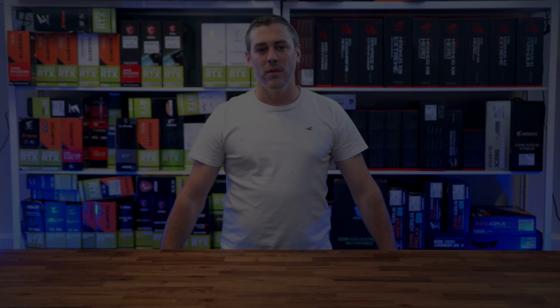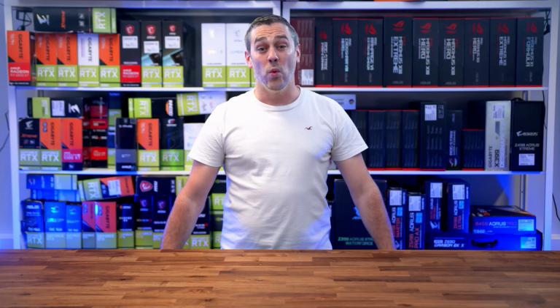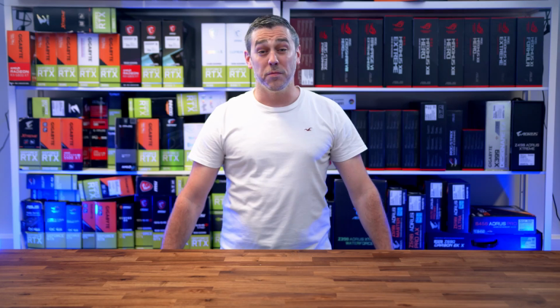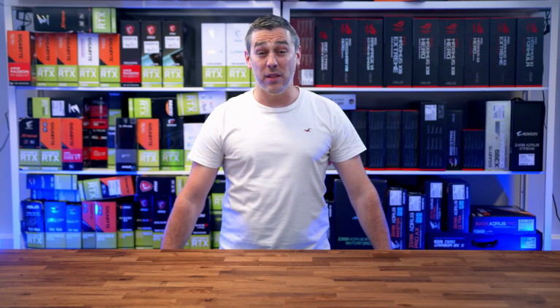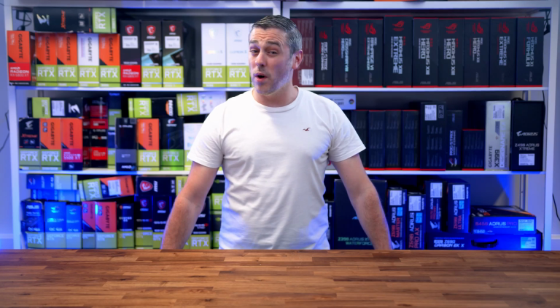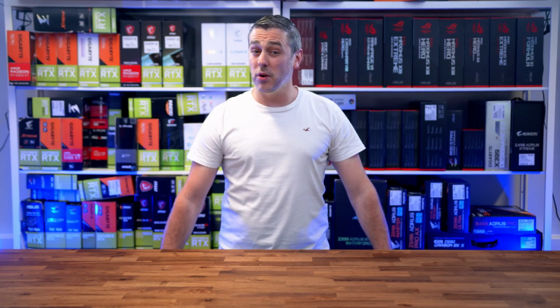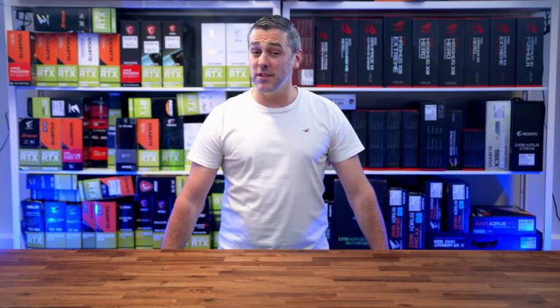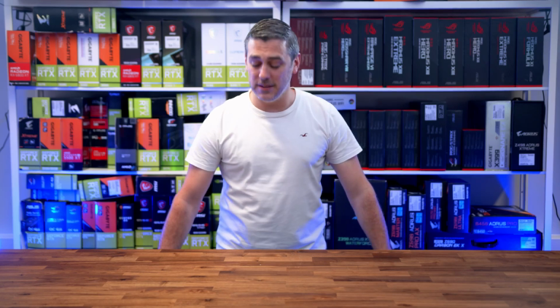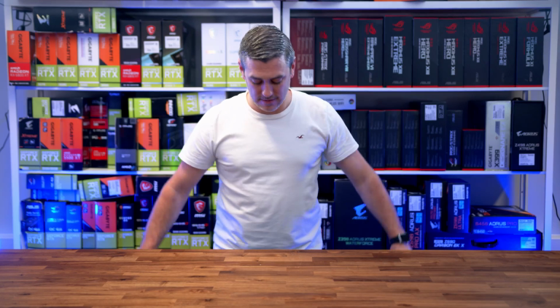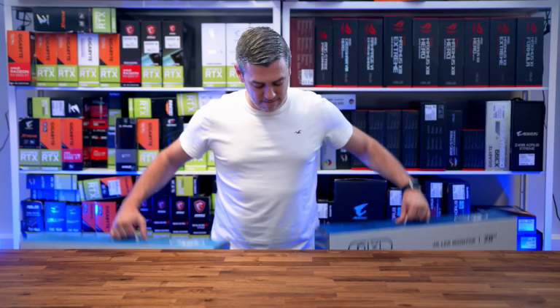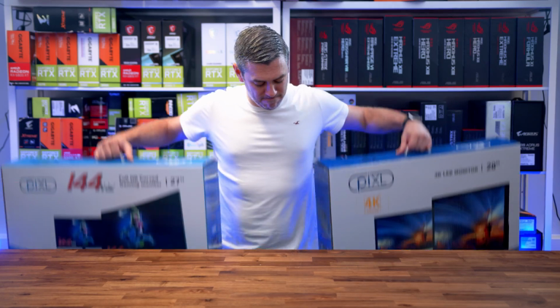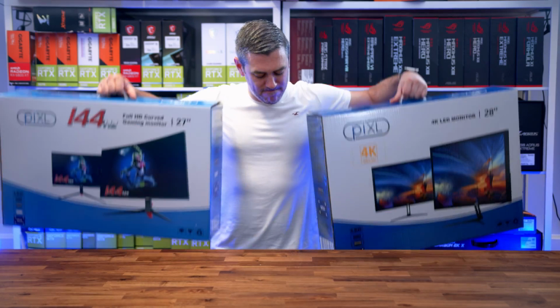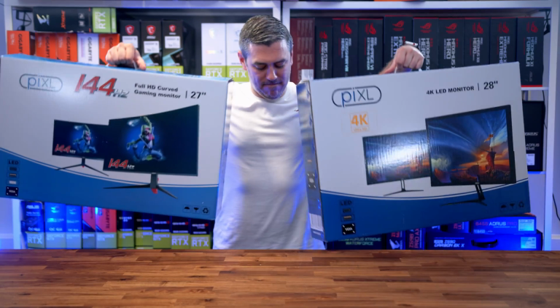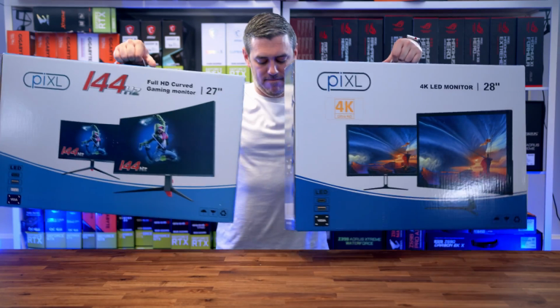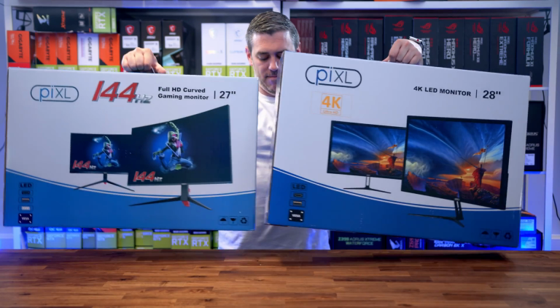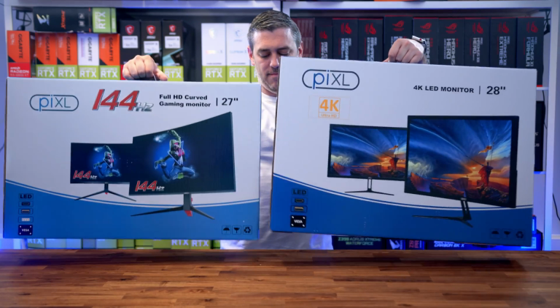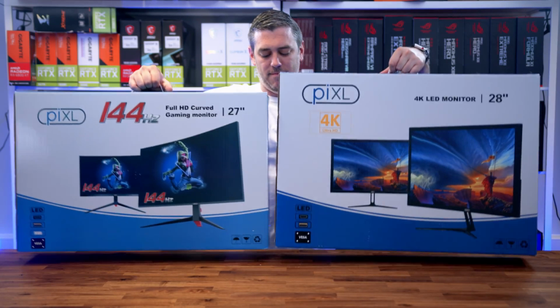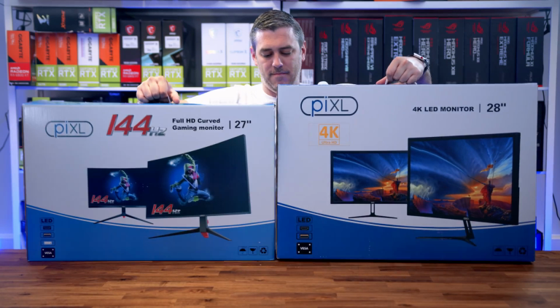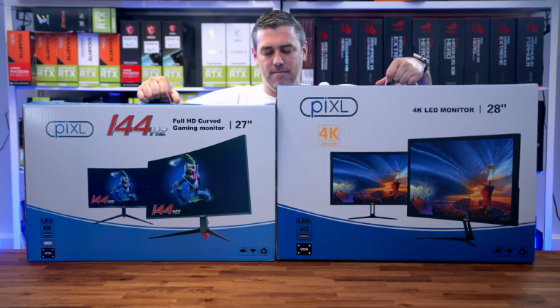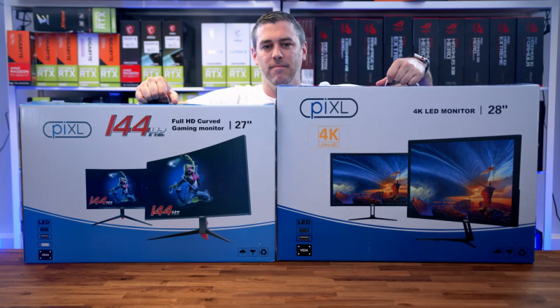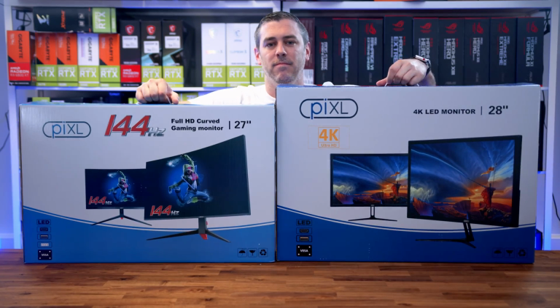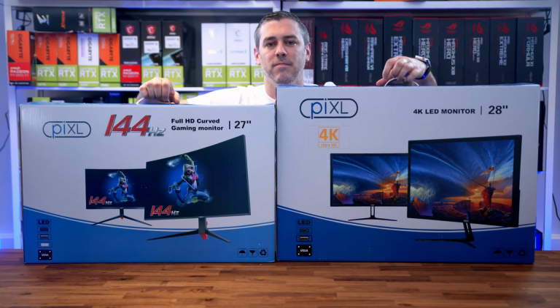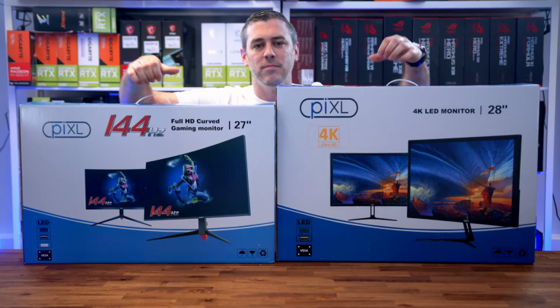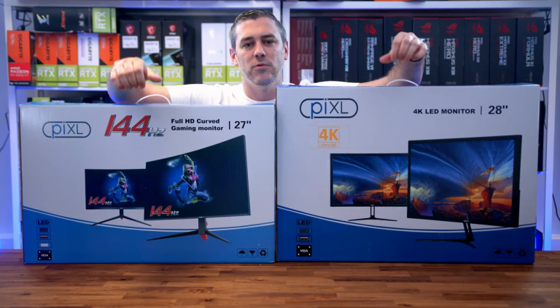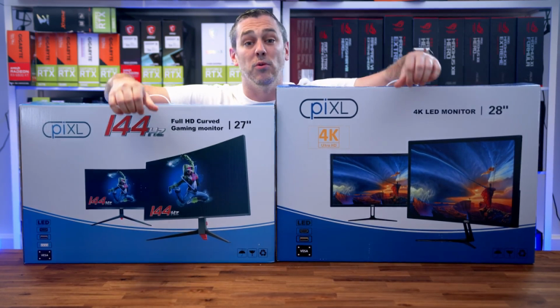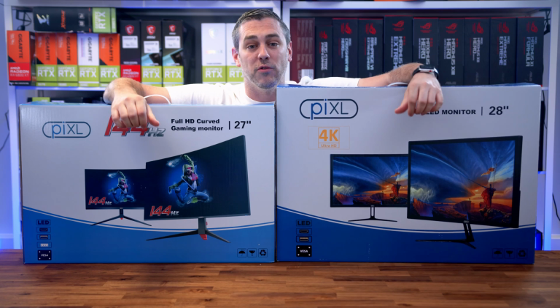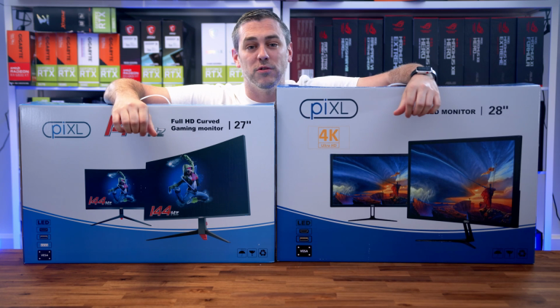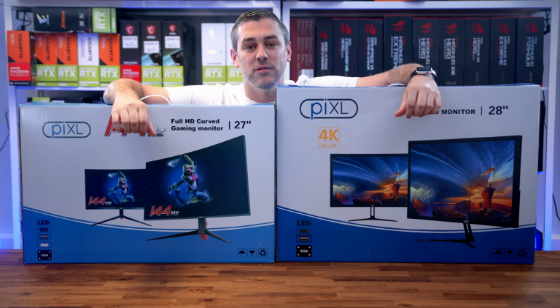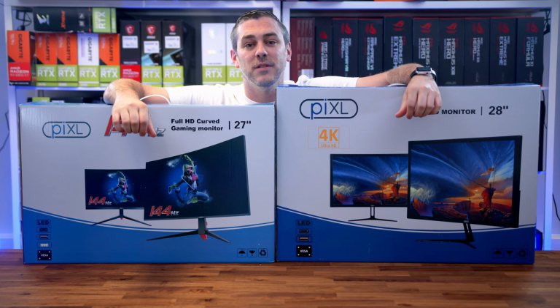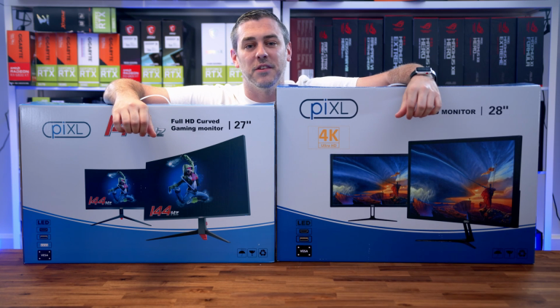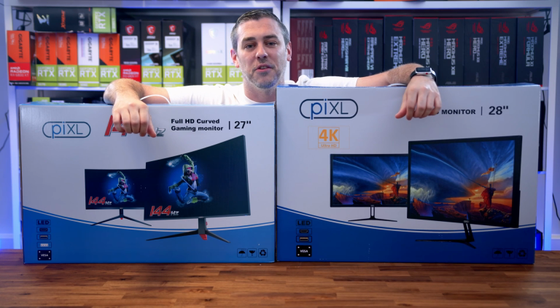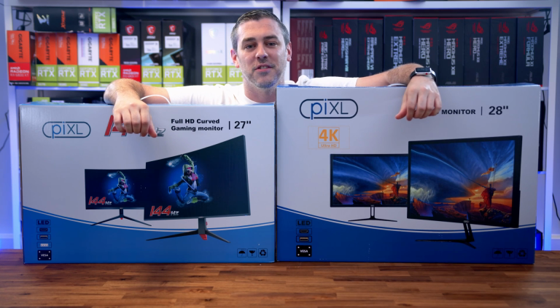What's better than one monitor? Two, of course. Let's do this.